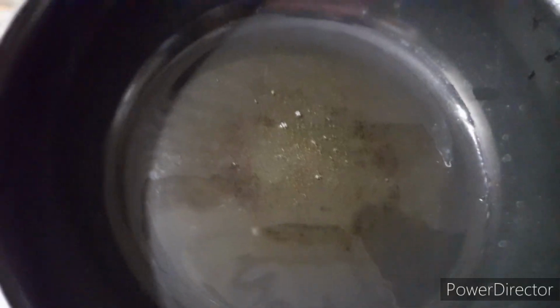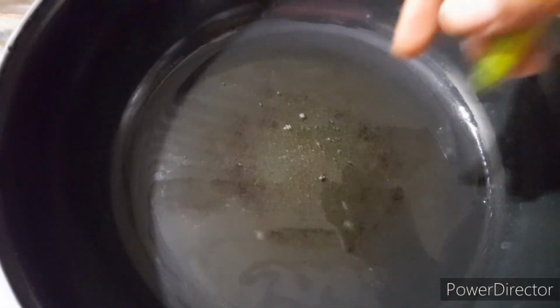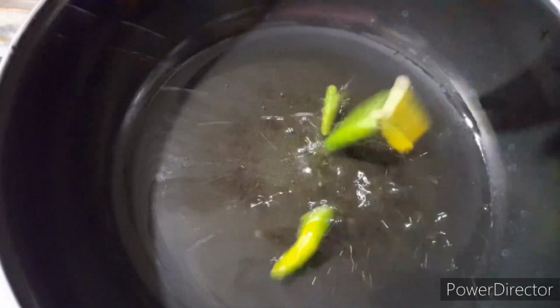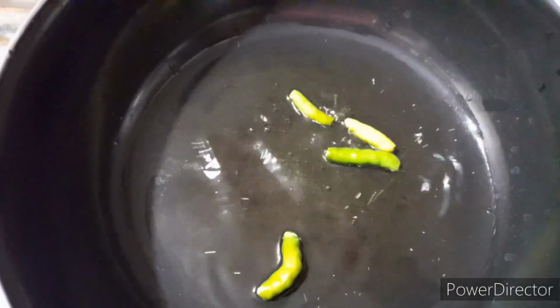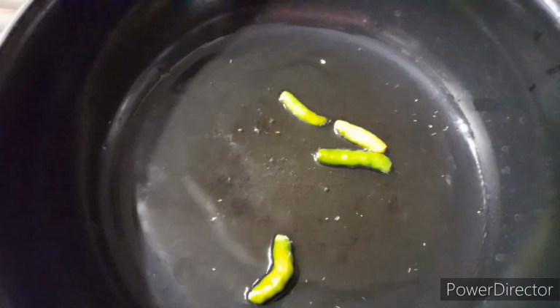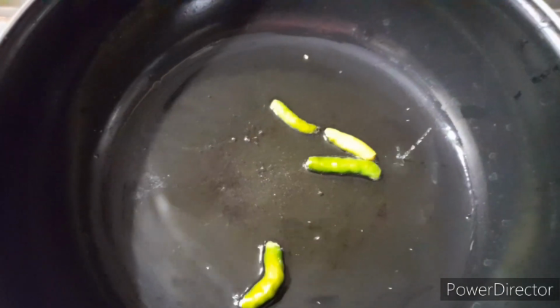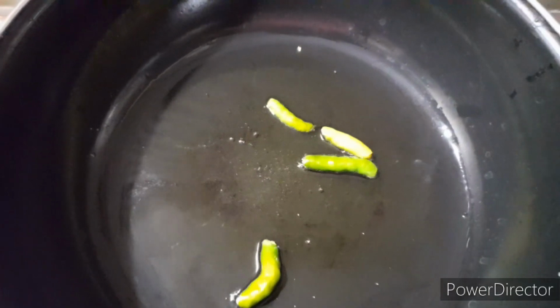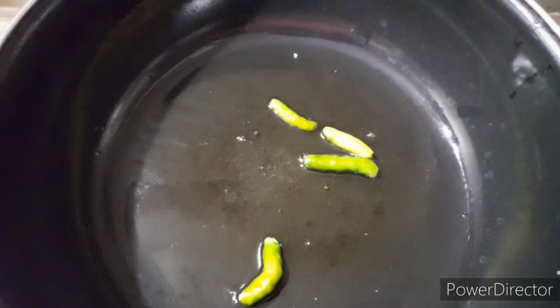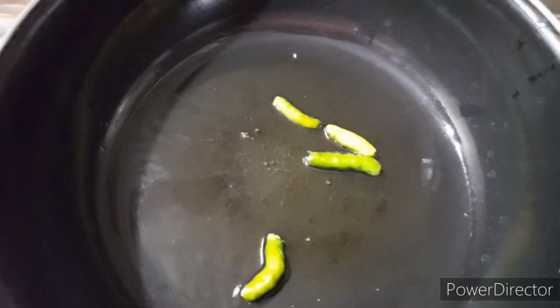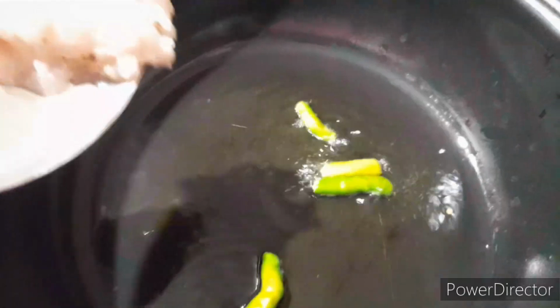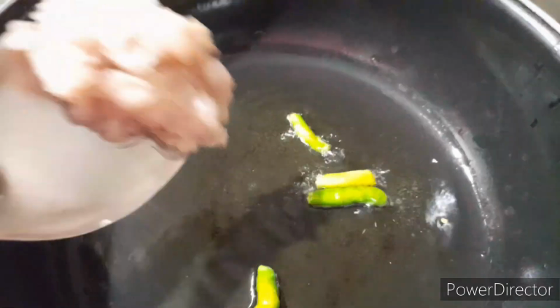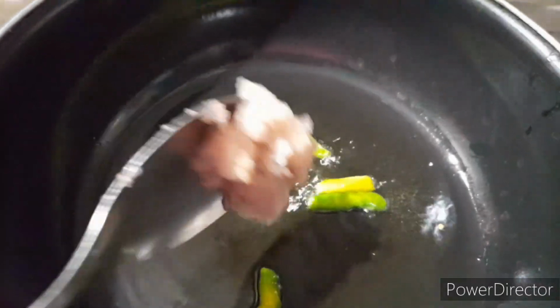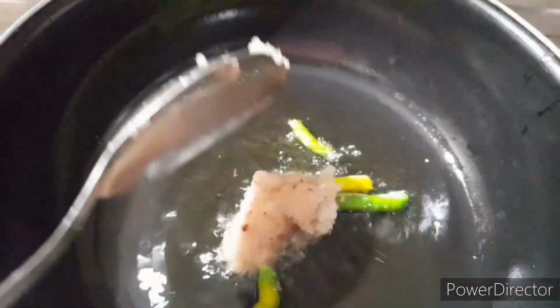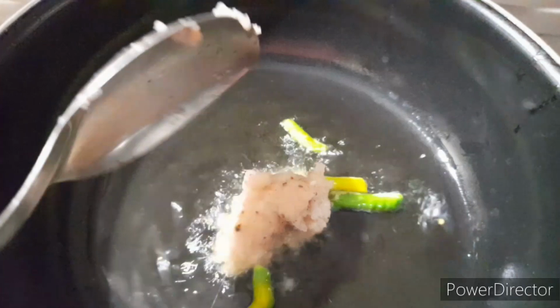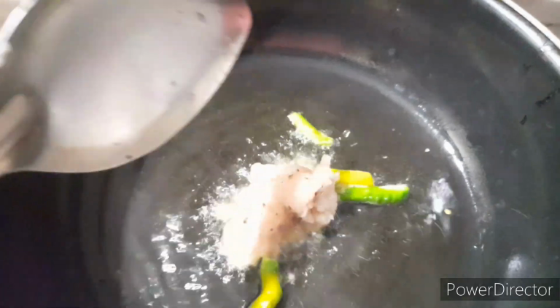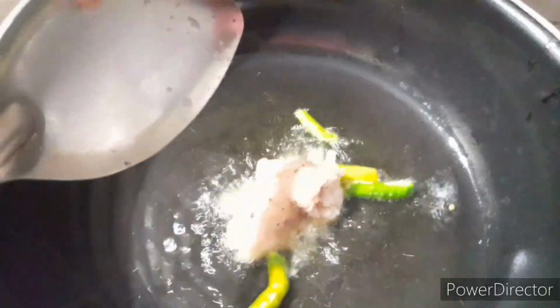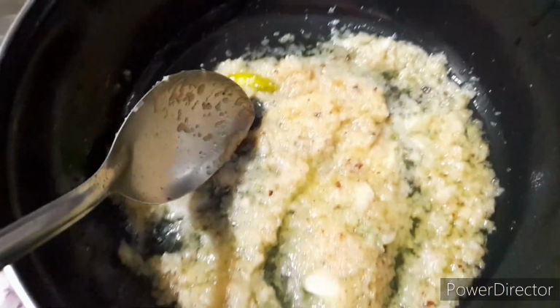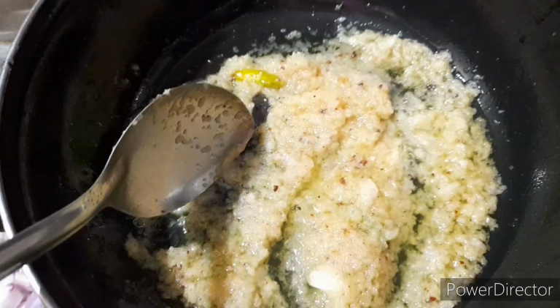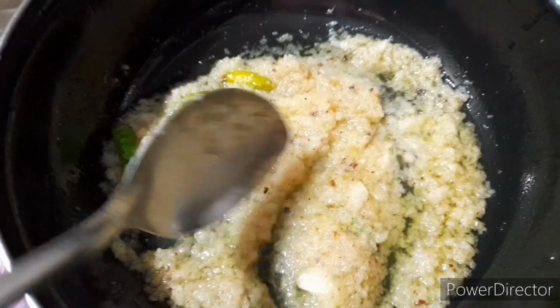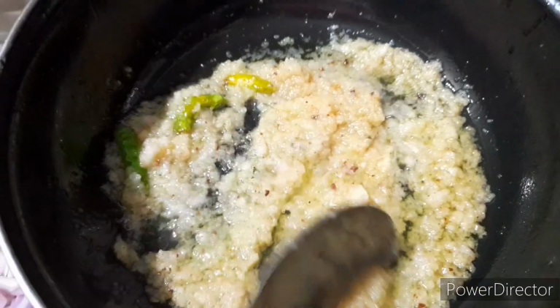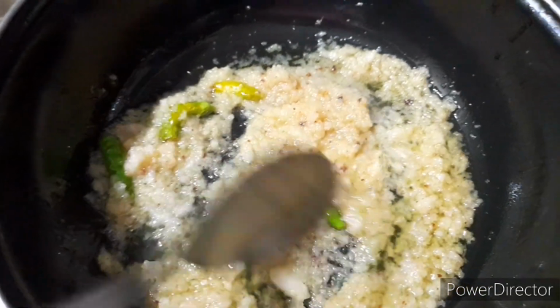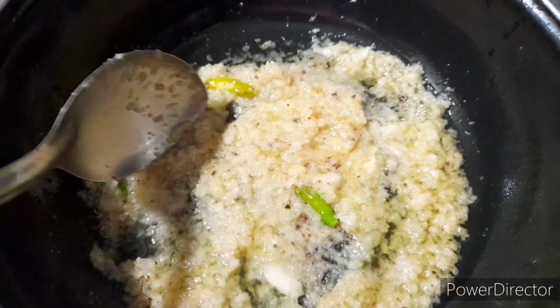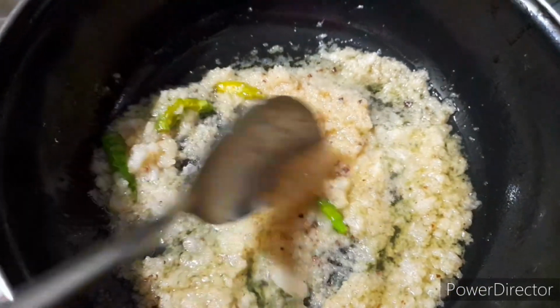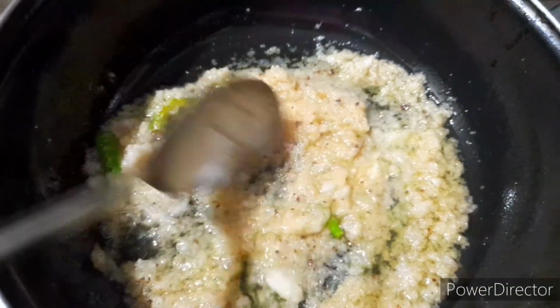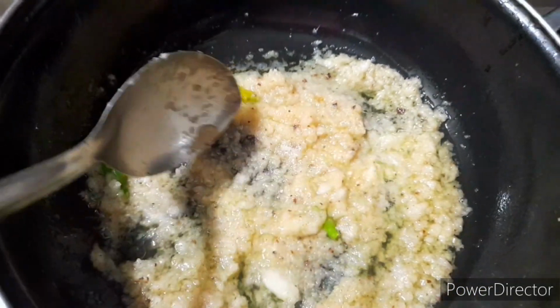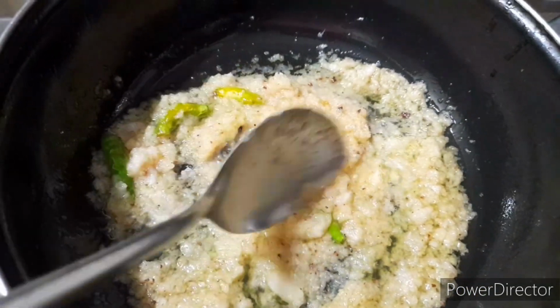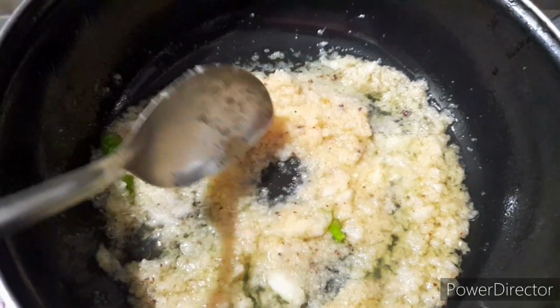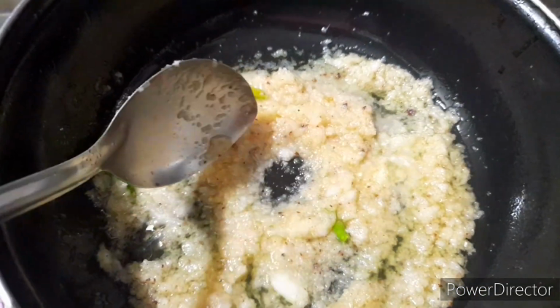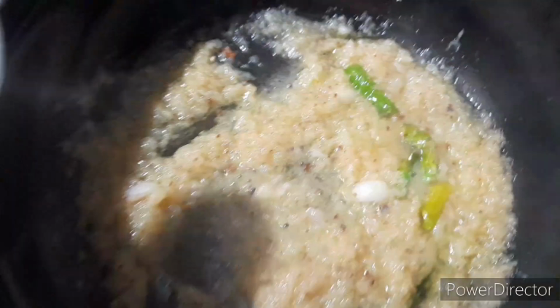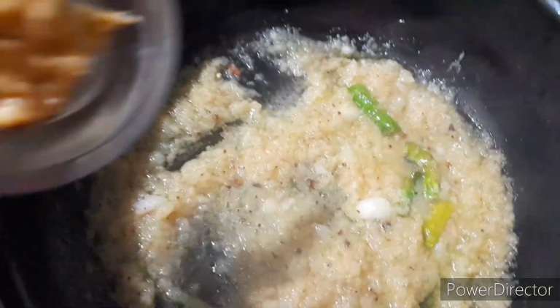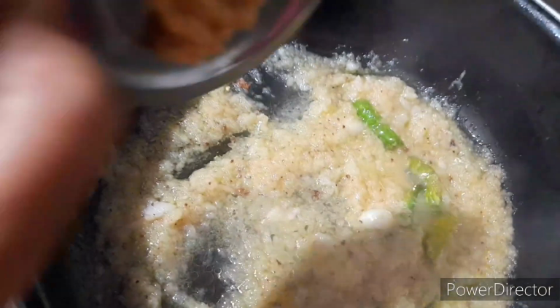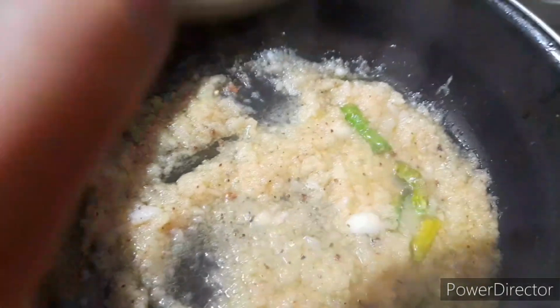Put the onion into the pan and add the onion paste on the pan. Put the onions and masala paste on the pan.